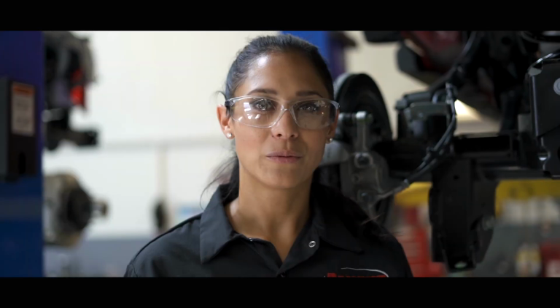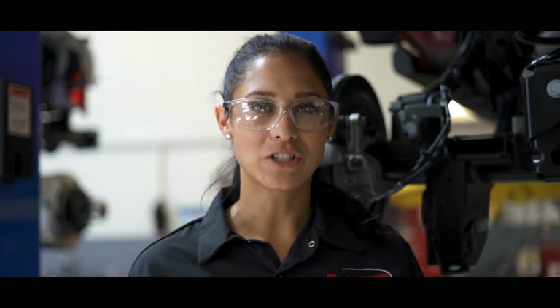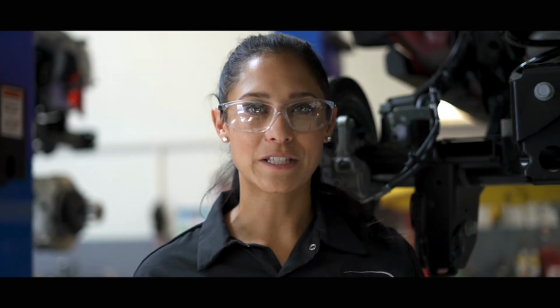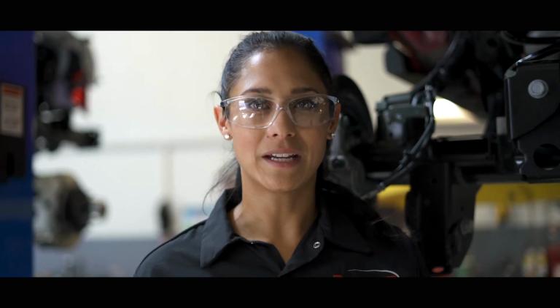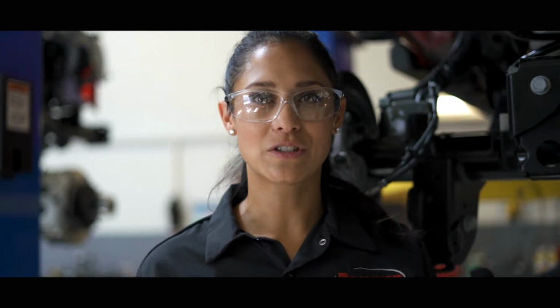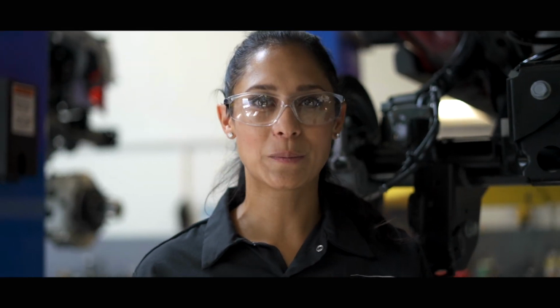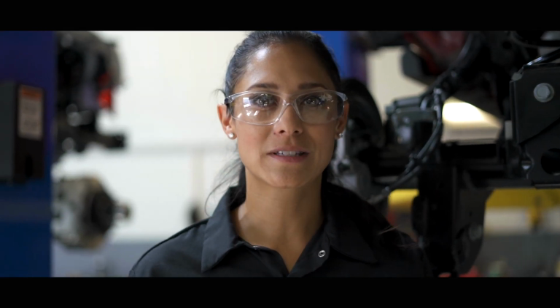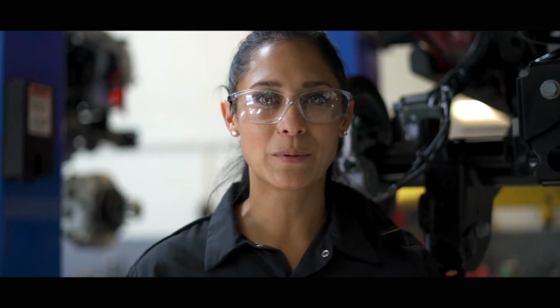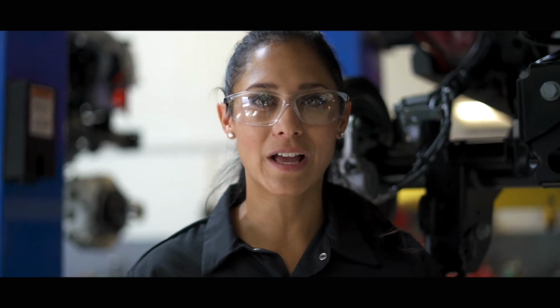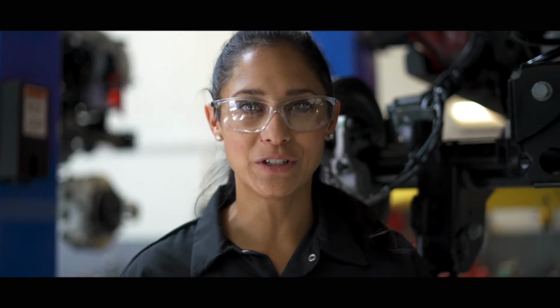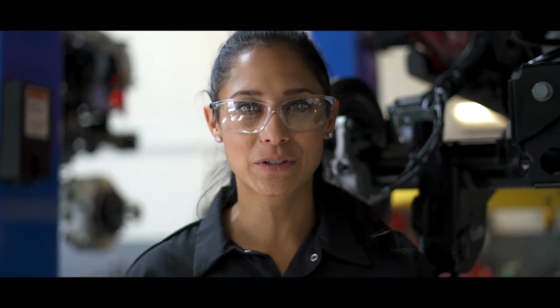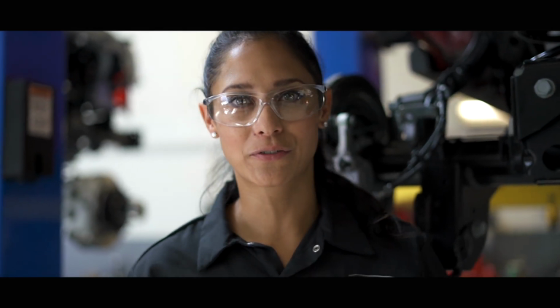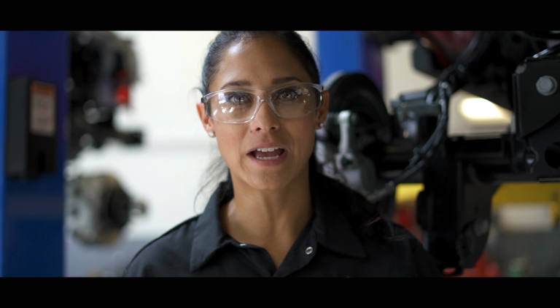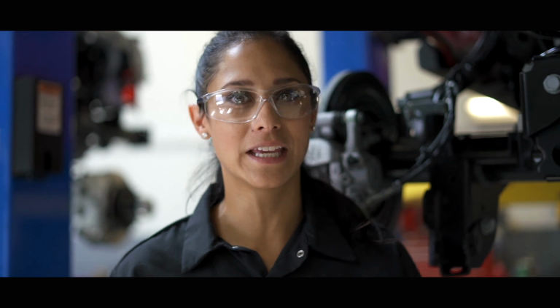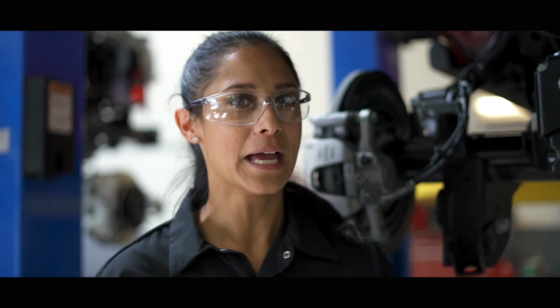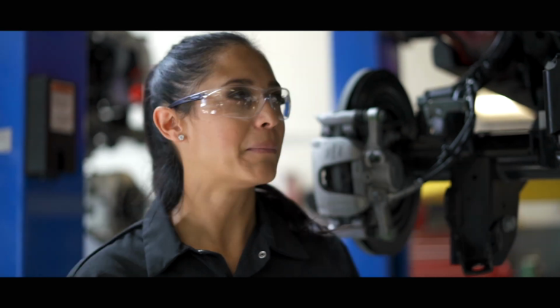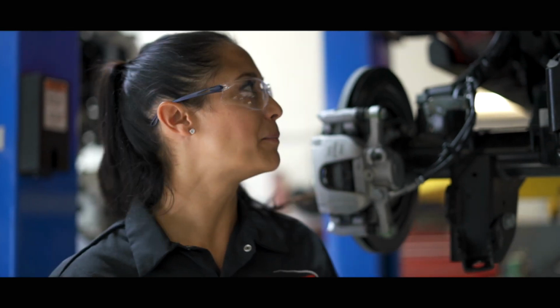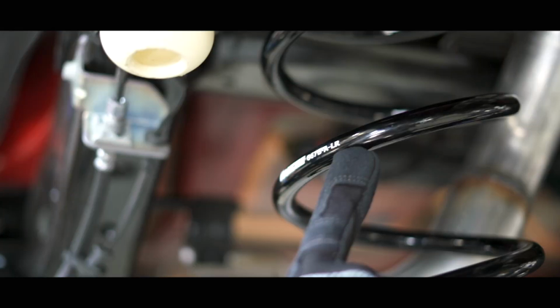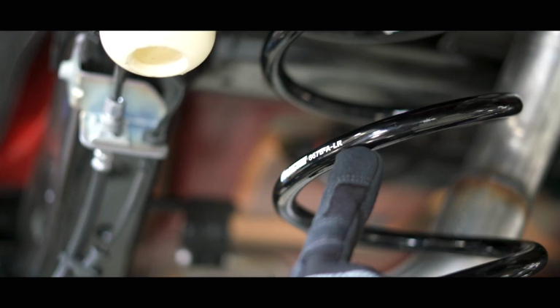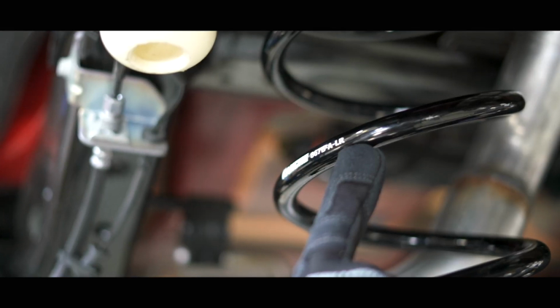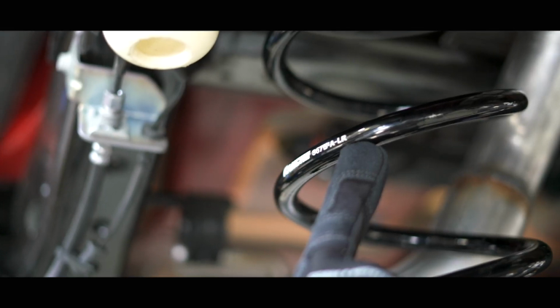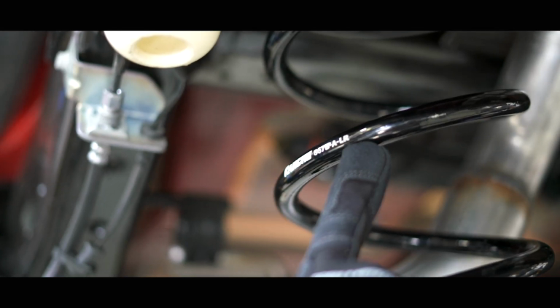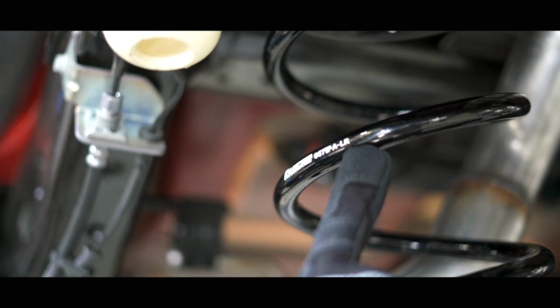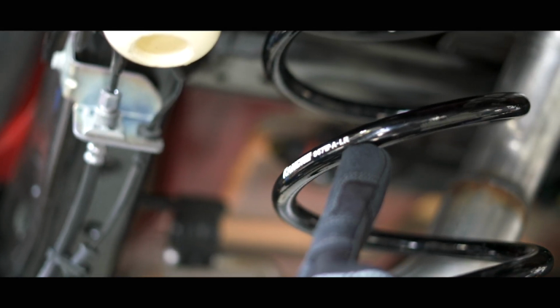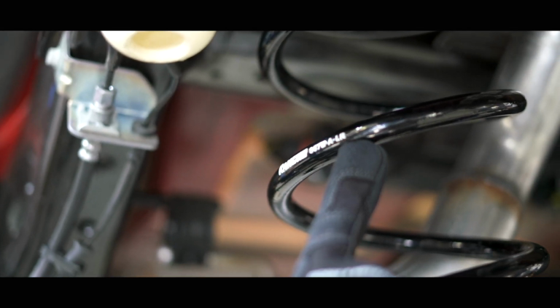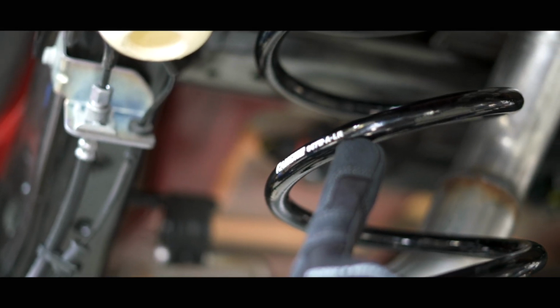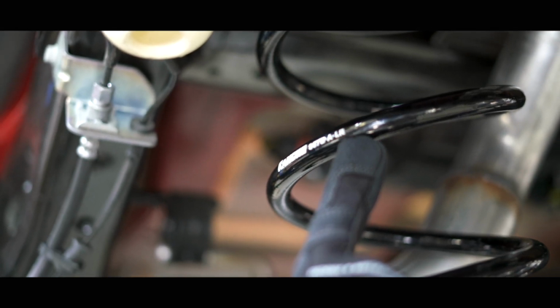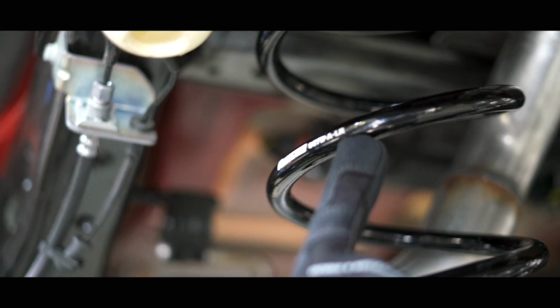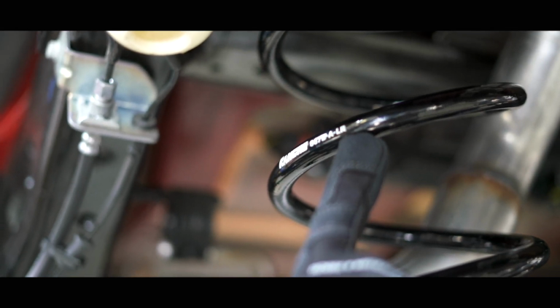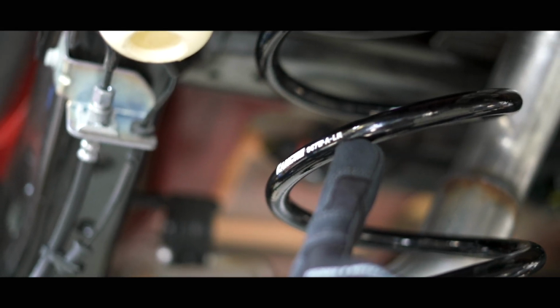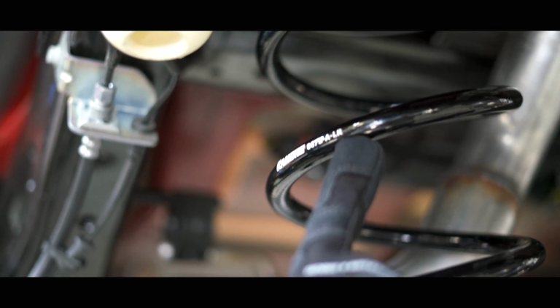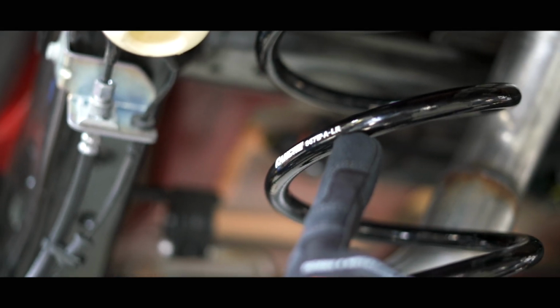Rancho has made it super simple and user-friendly by putting an L and an R back here on the springs.